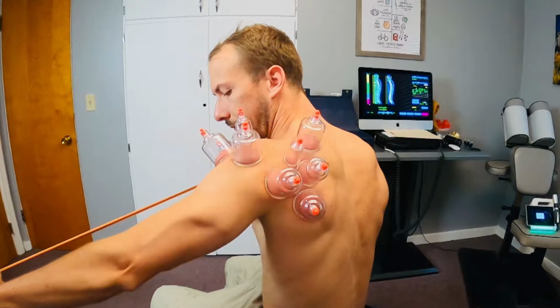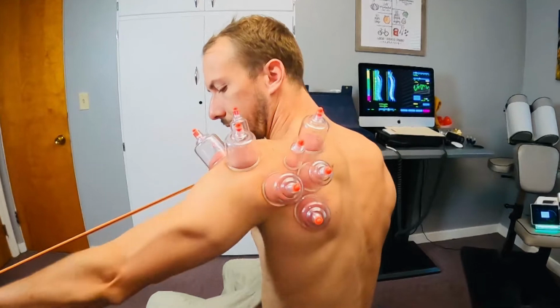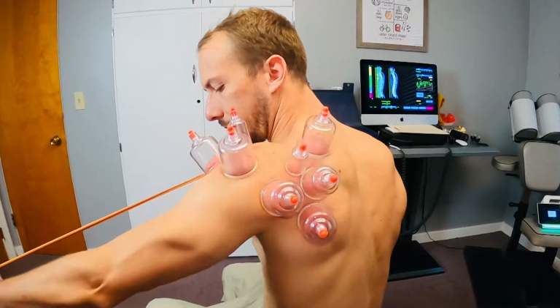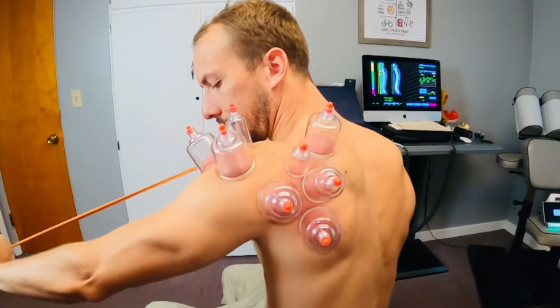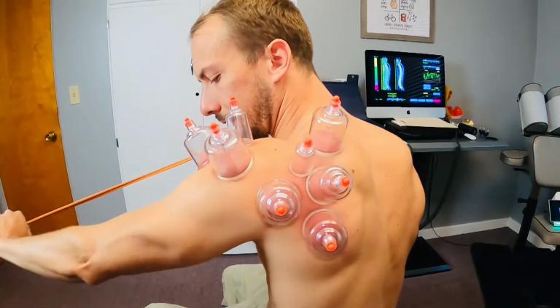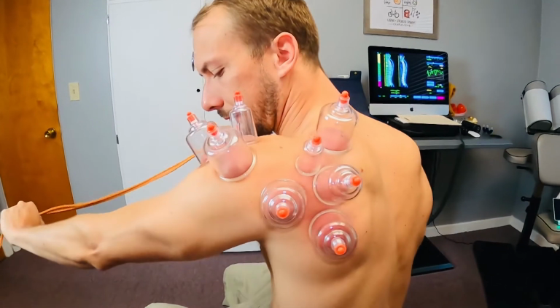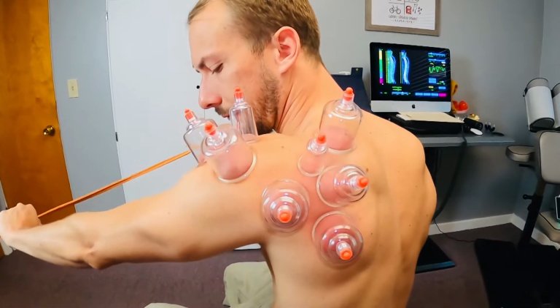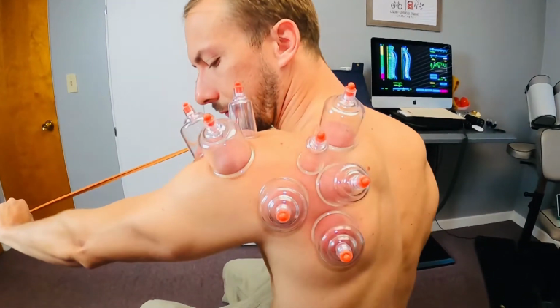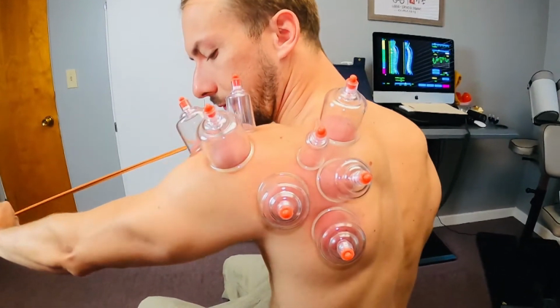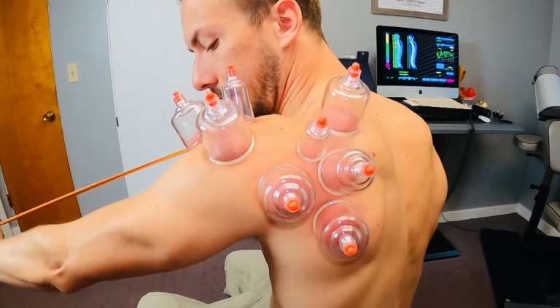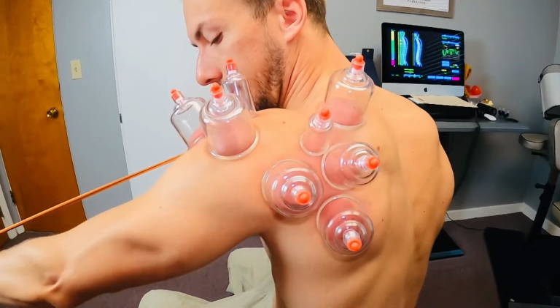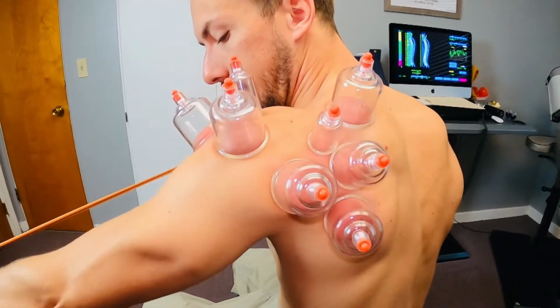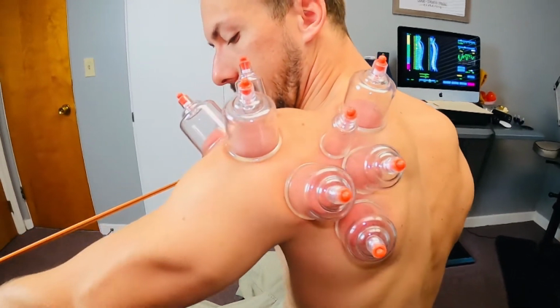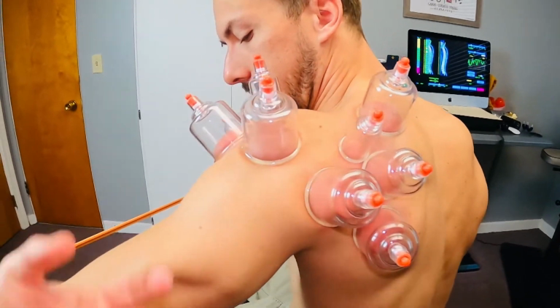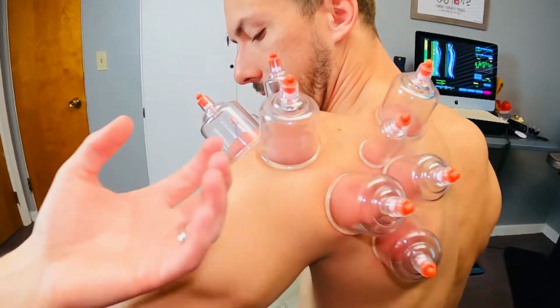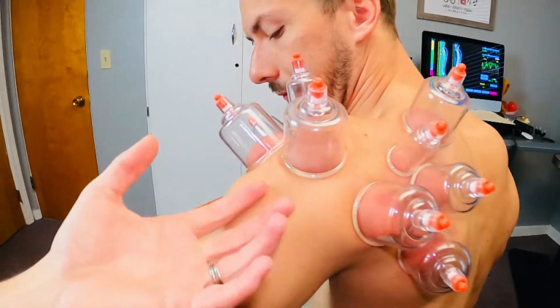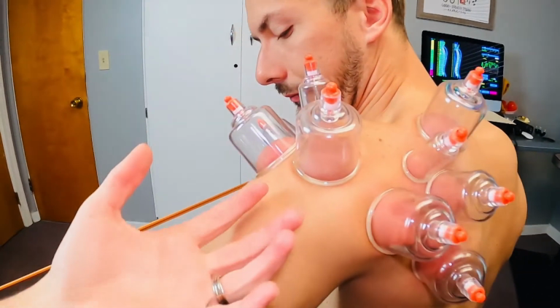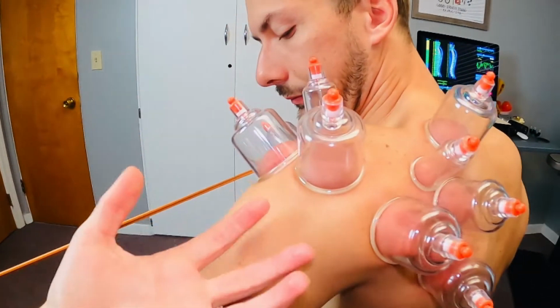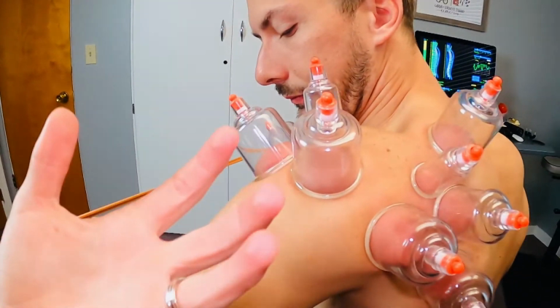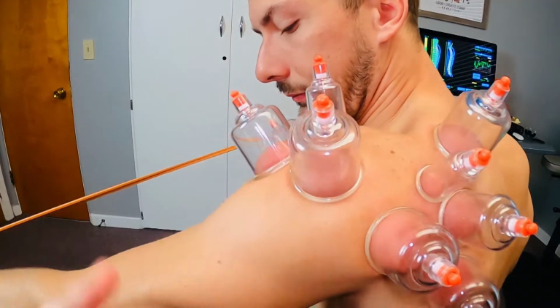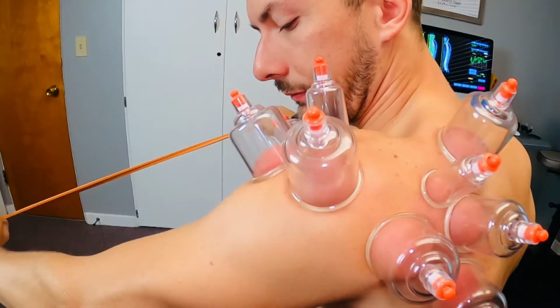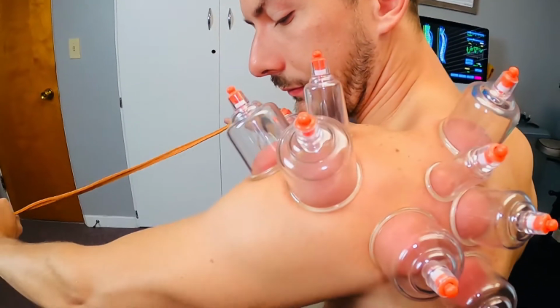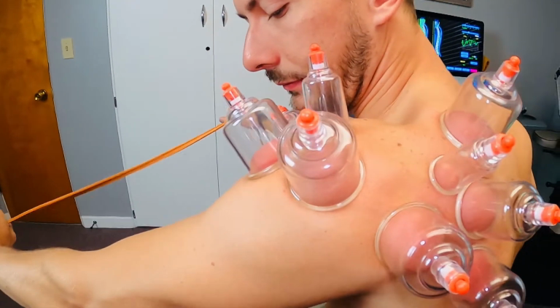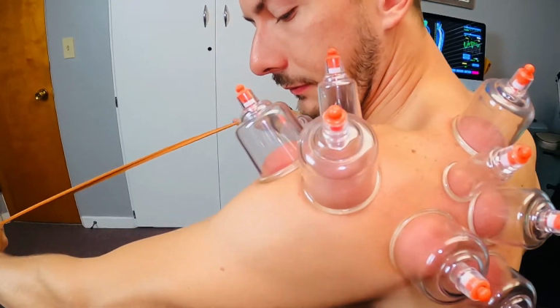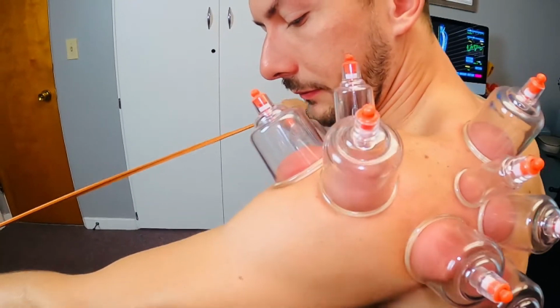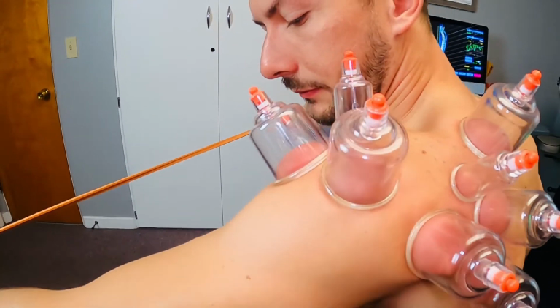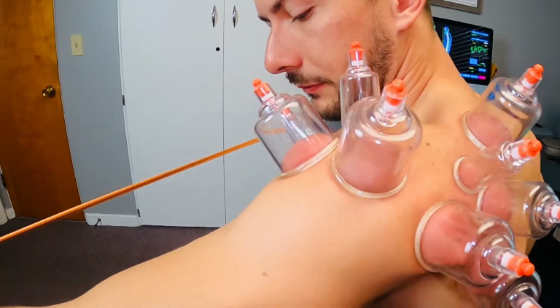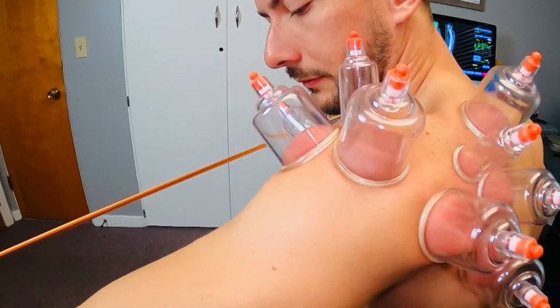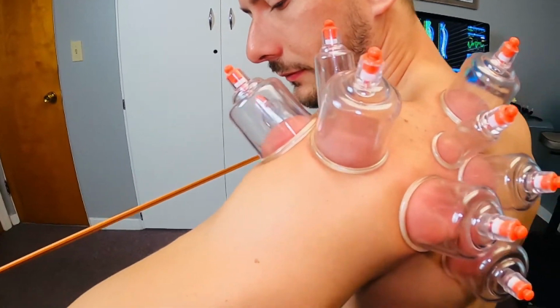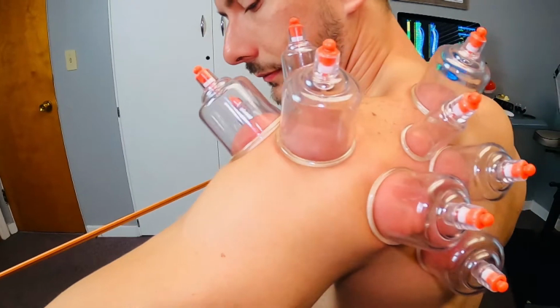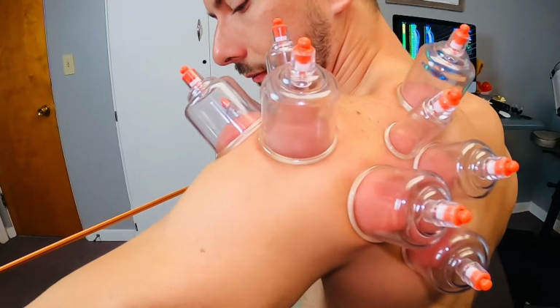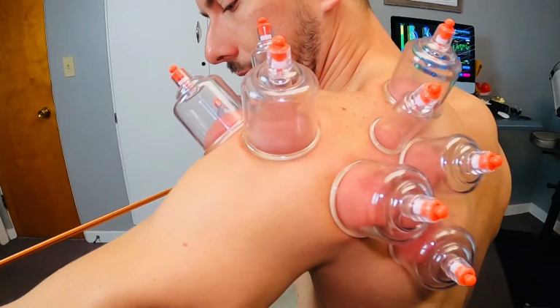See how red those babies are getting? That's where it's bringing all the toxins out of the blood.